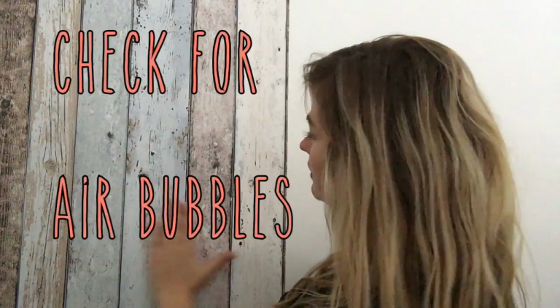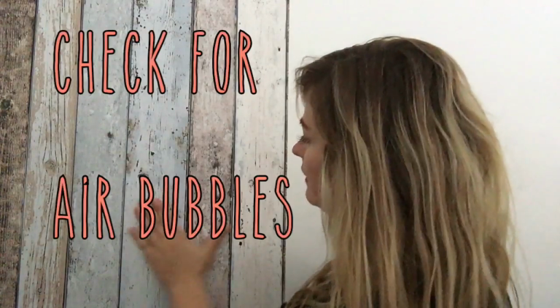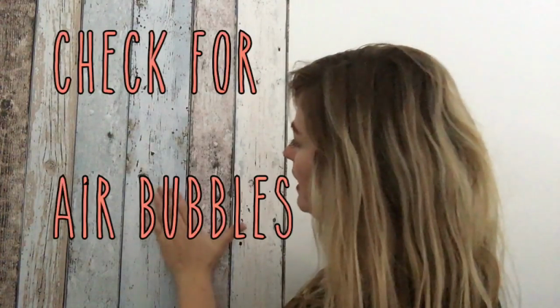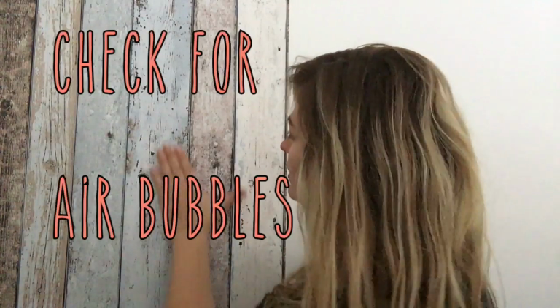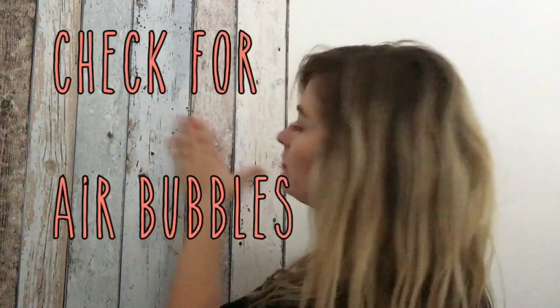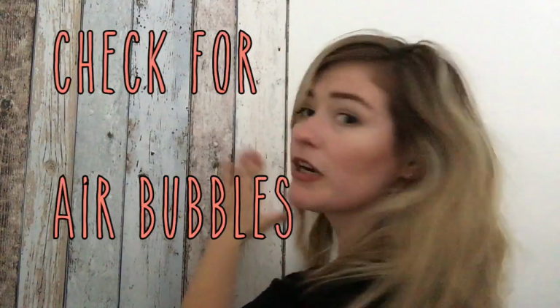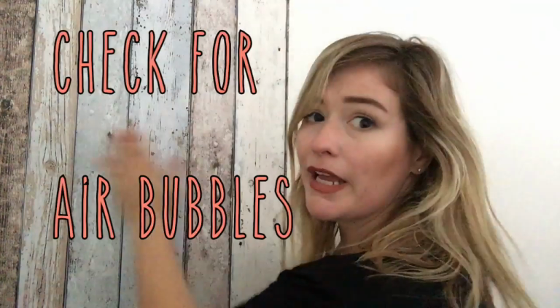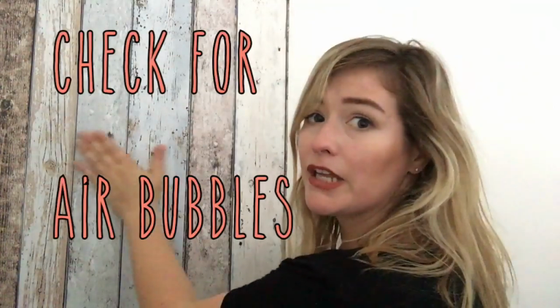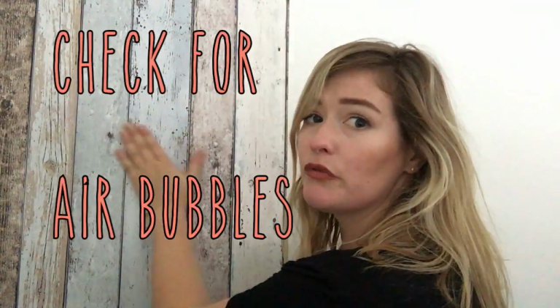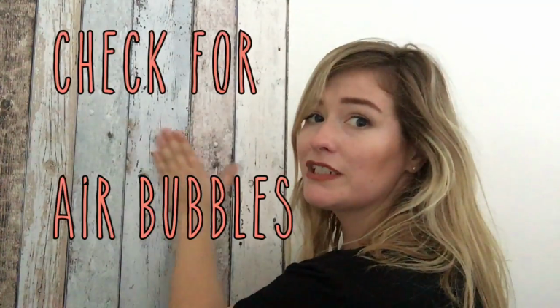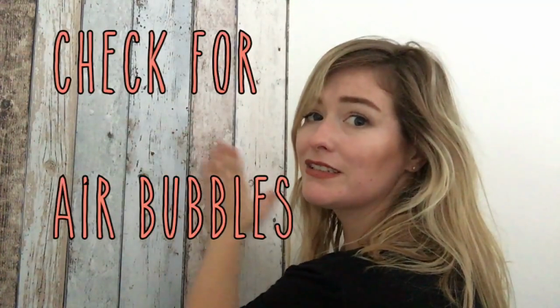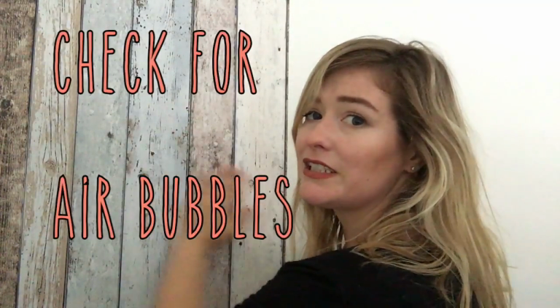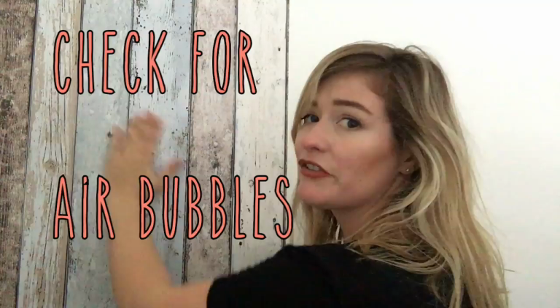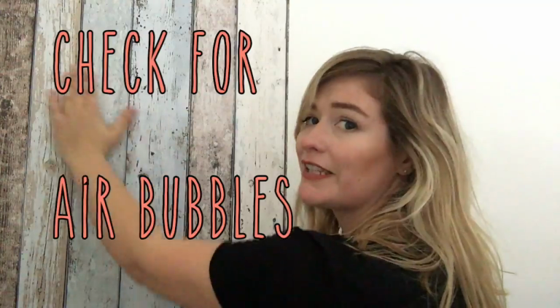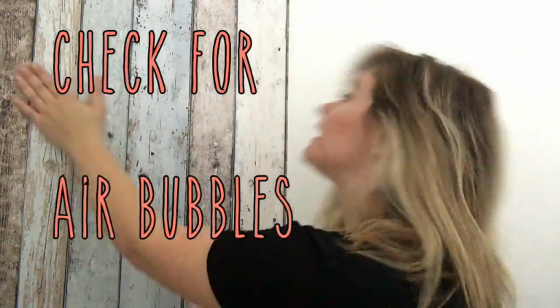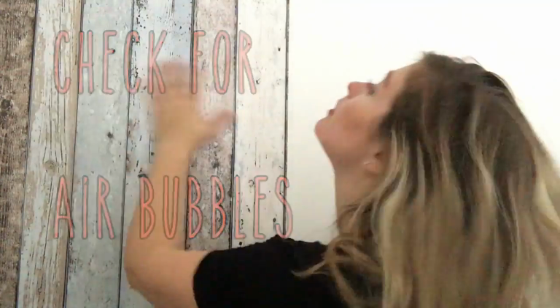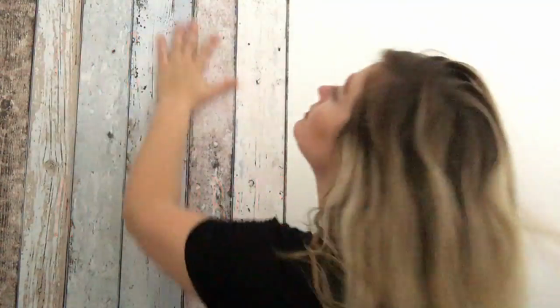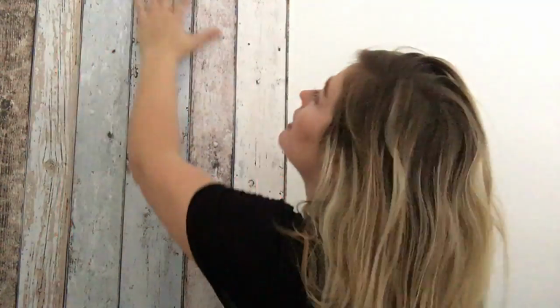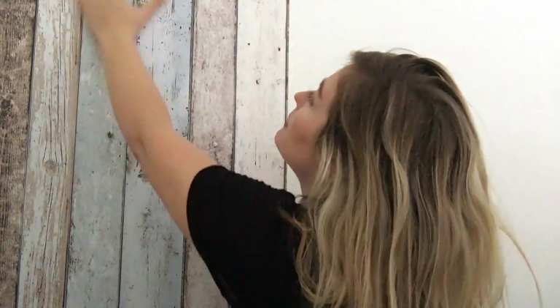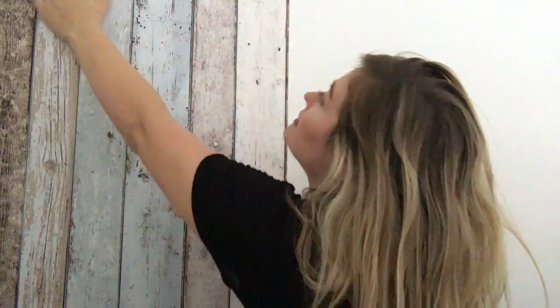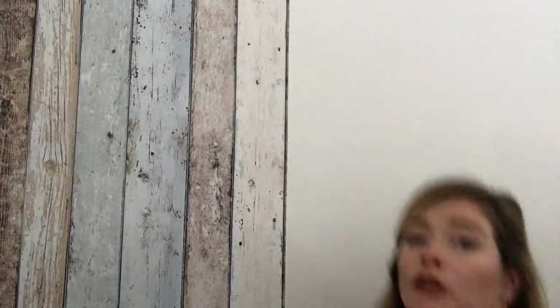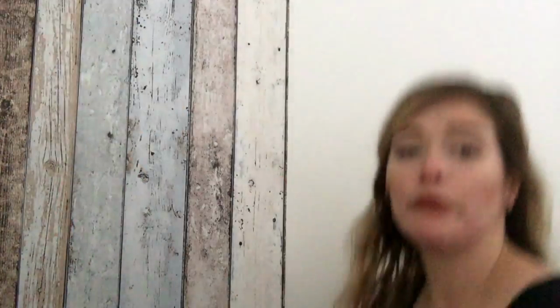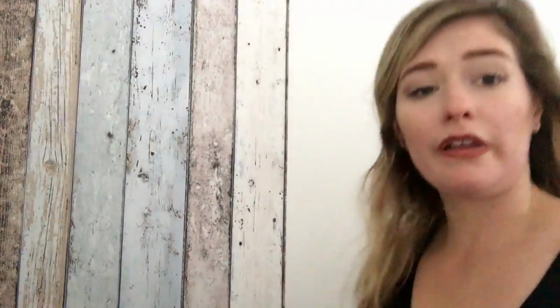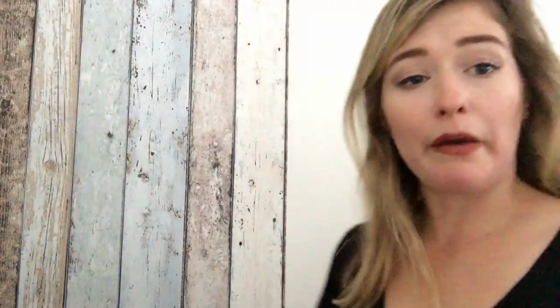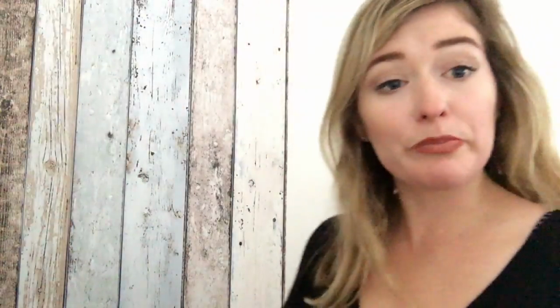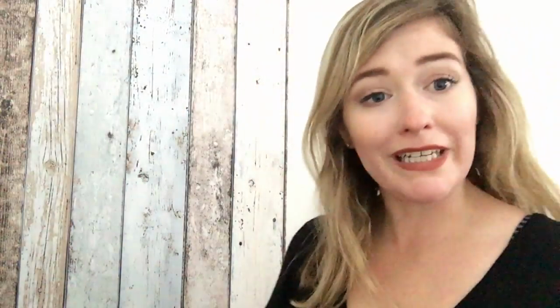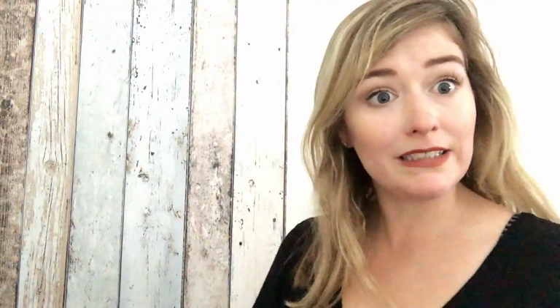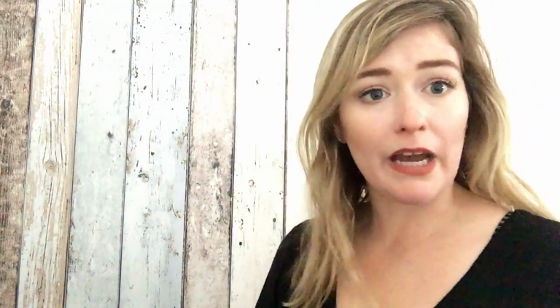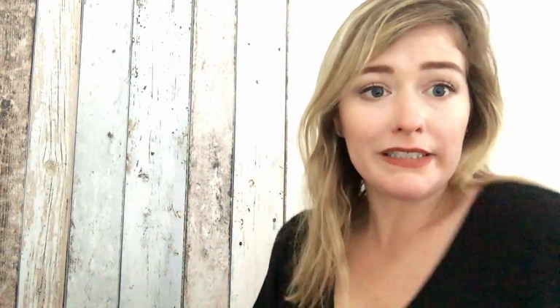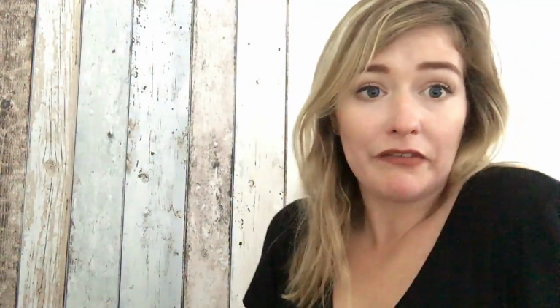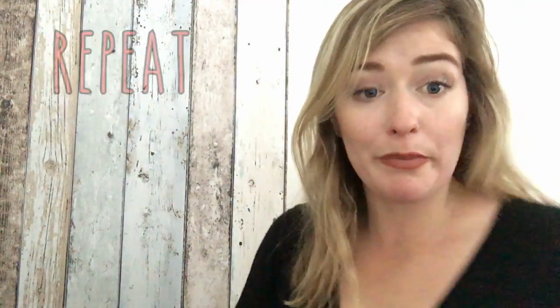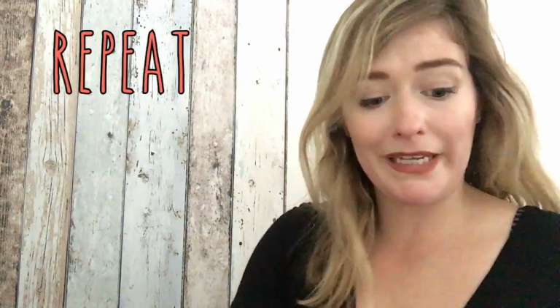Then I like to run my hand over it just to see if there's any air bubbles that I missed. Well, that was pretty easy. Now I just have to repeat.